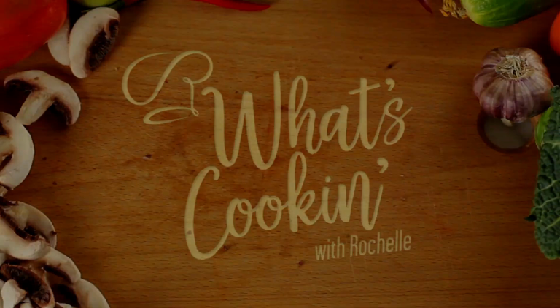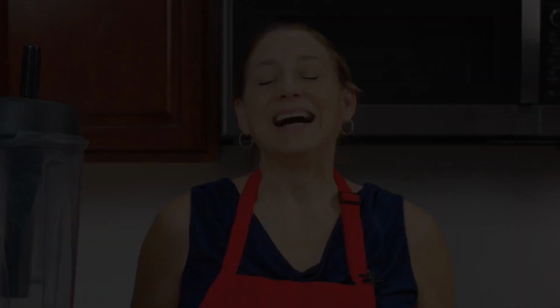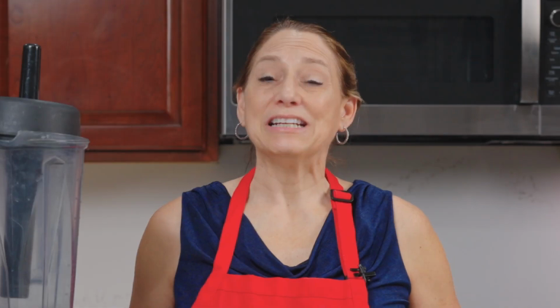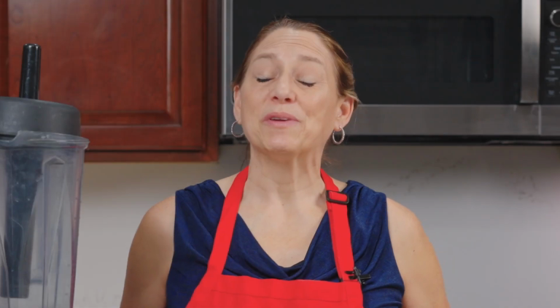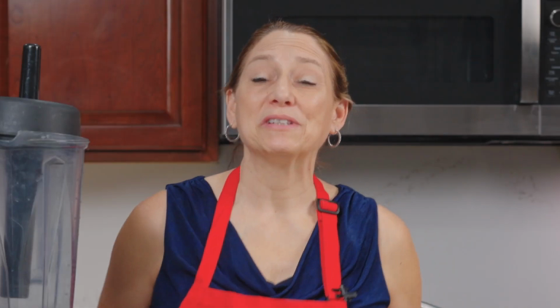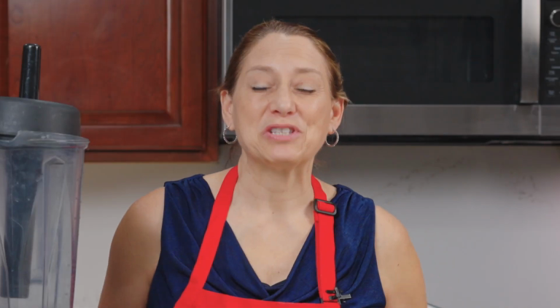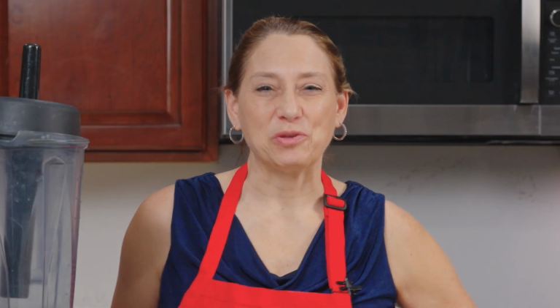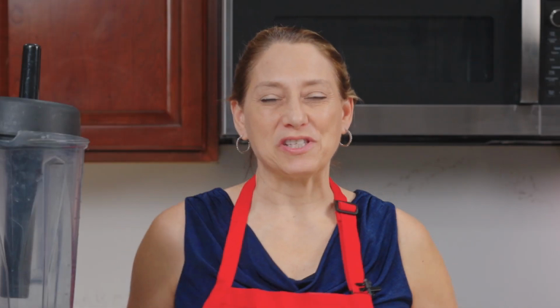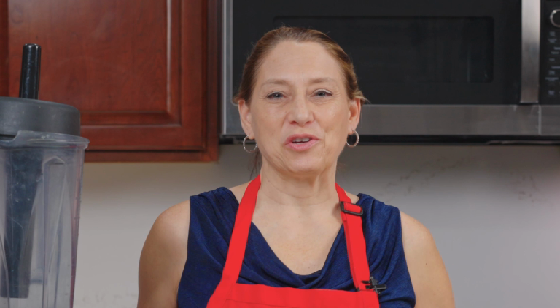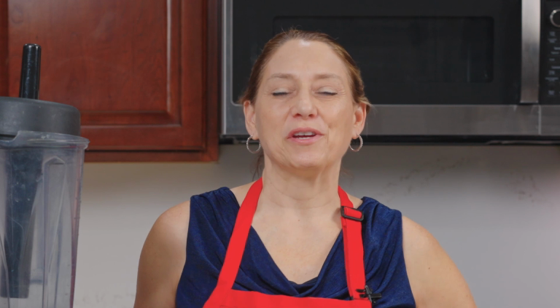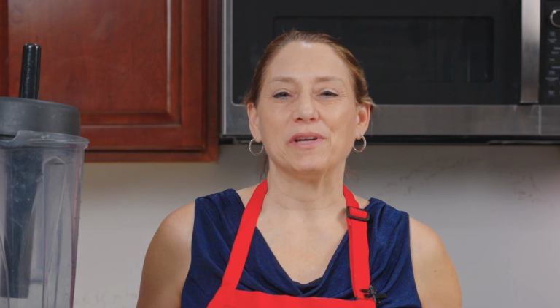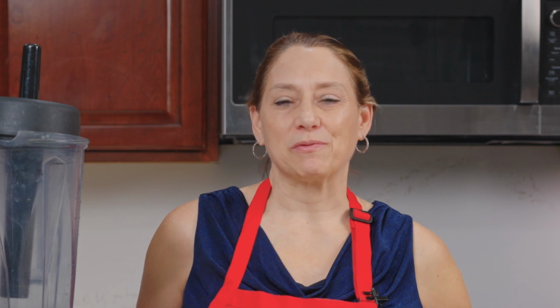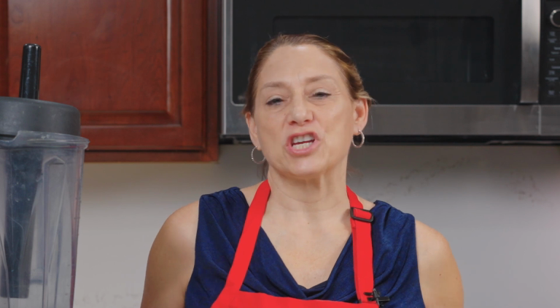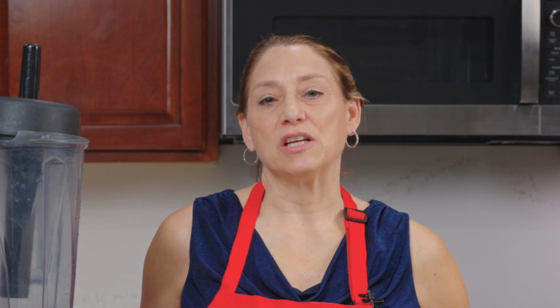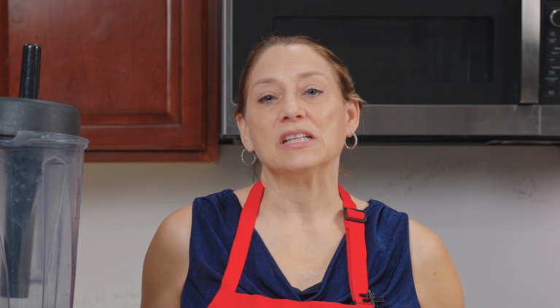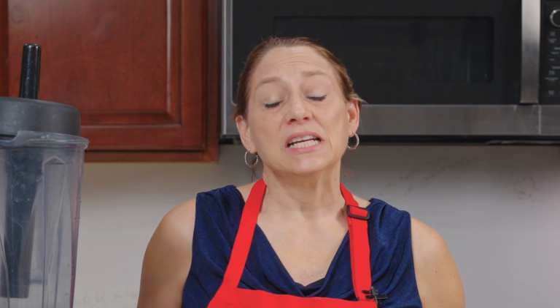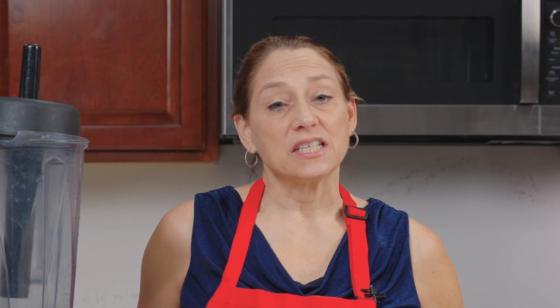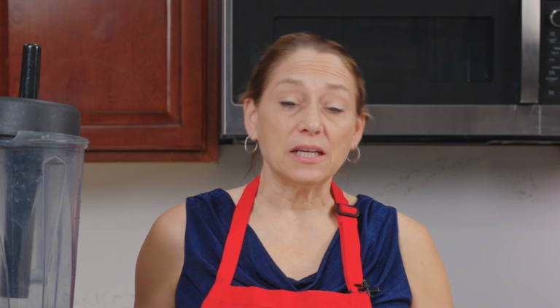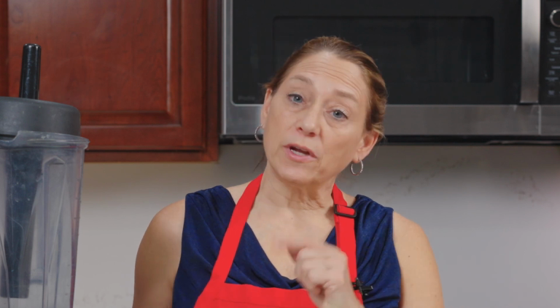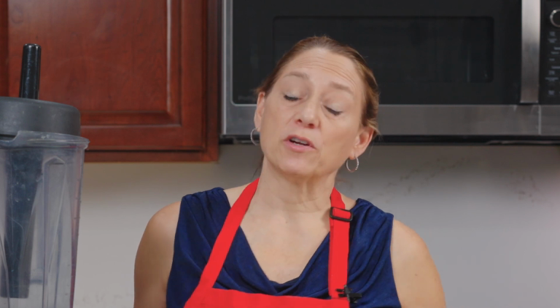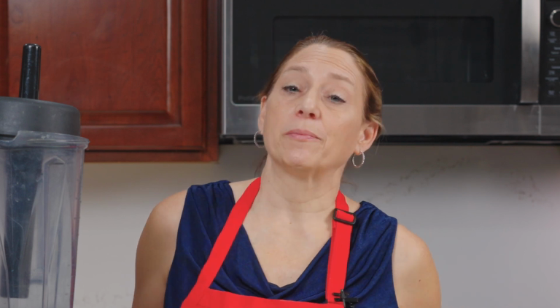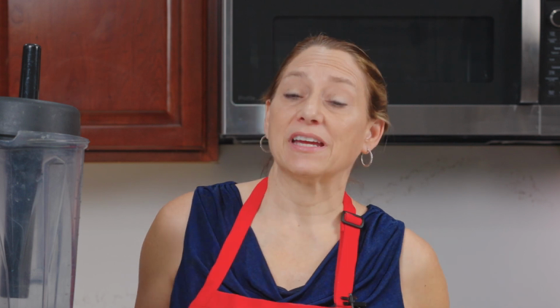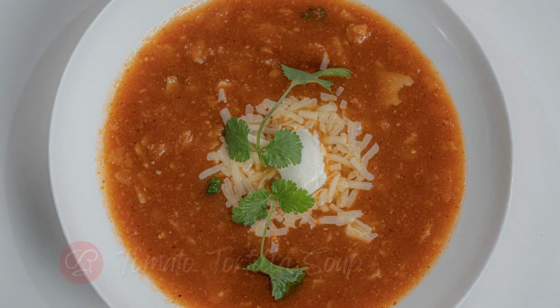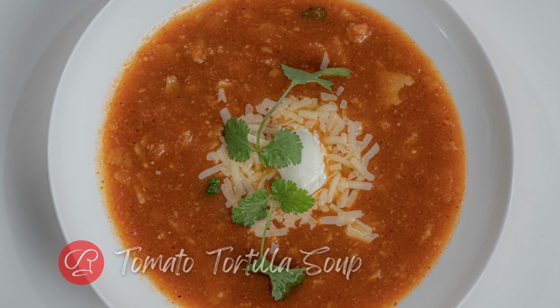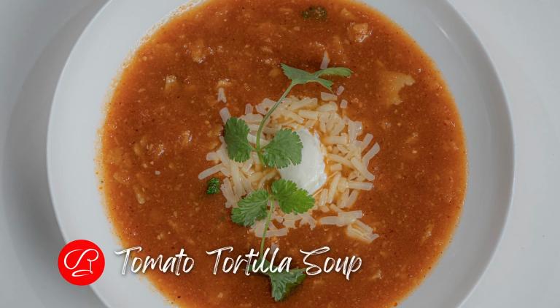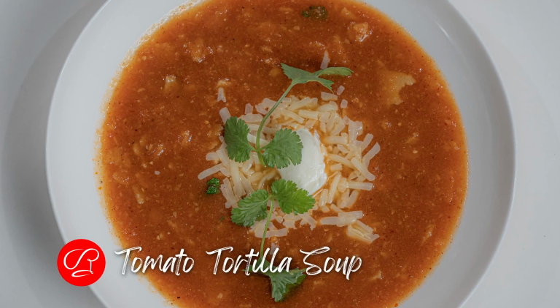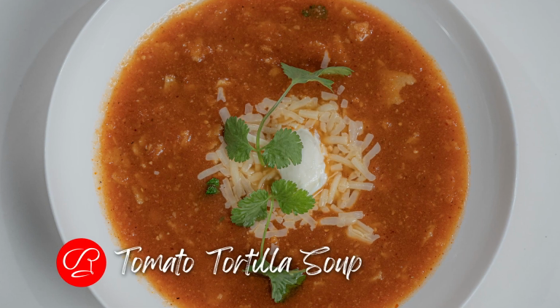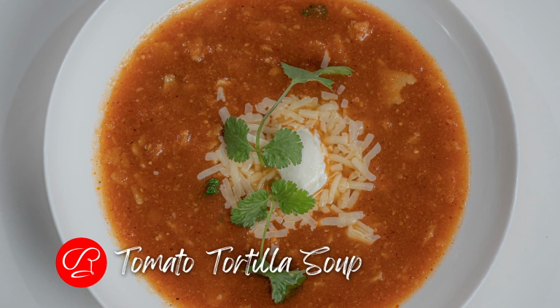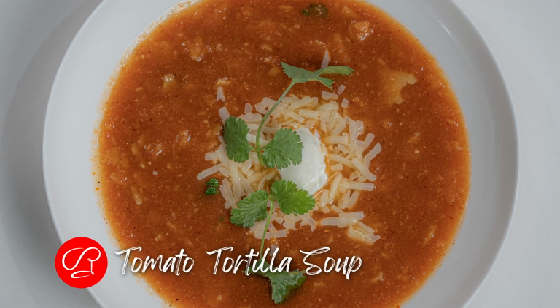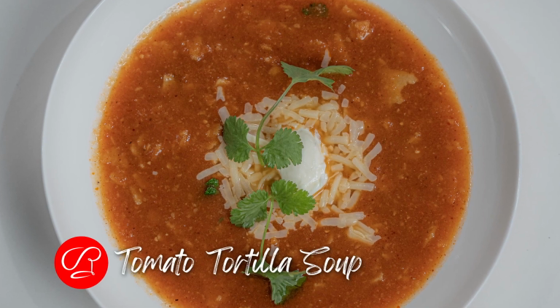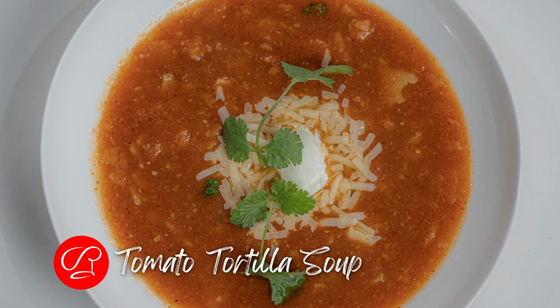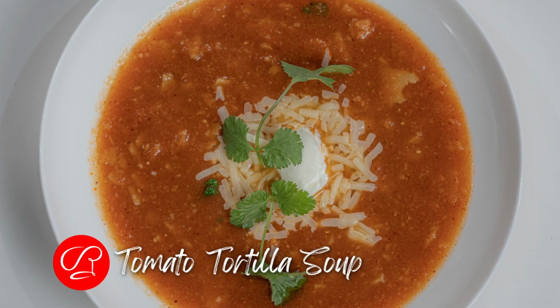Hi, welcome to What's Cooking with Rochelle. Today we are going to make tomato tortilla soup.